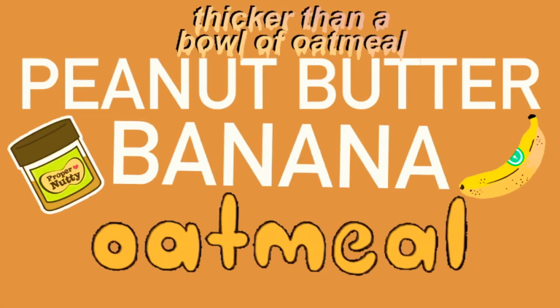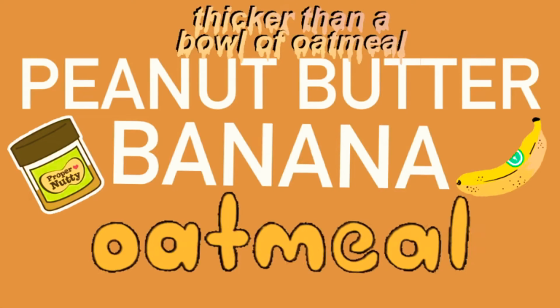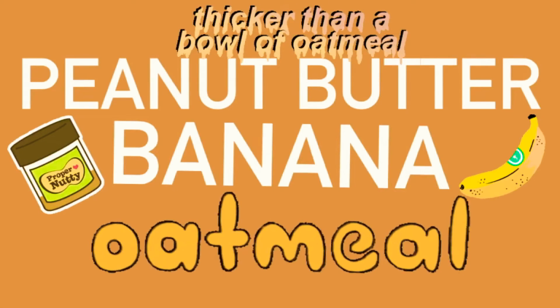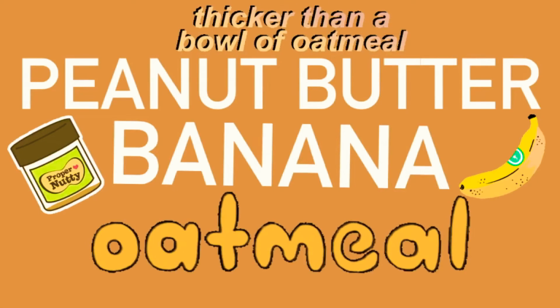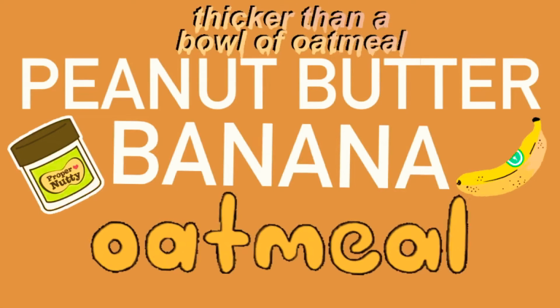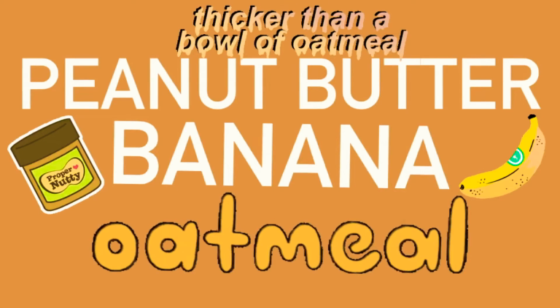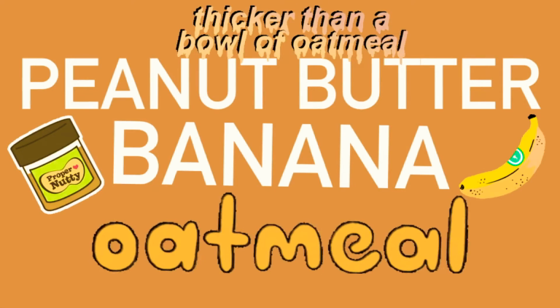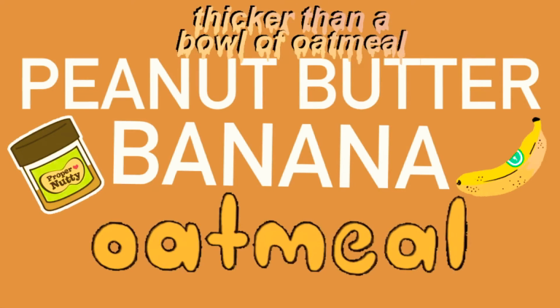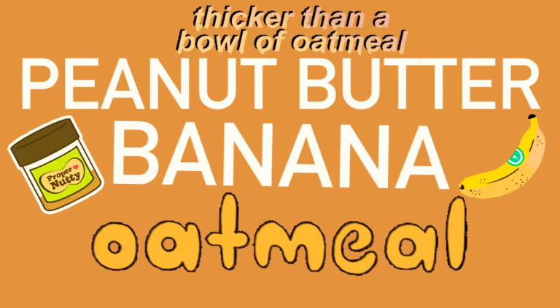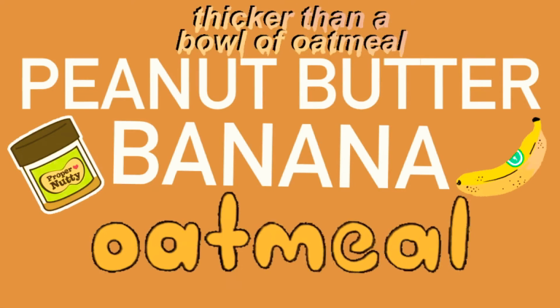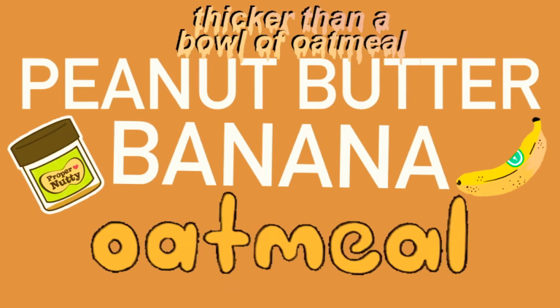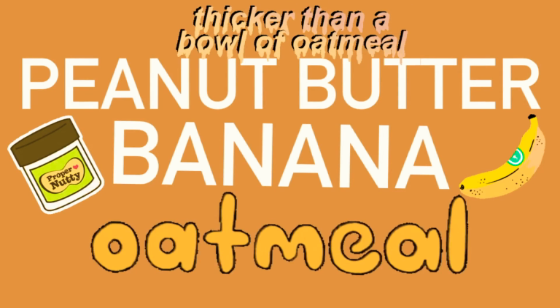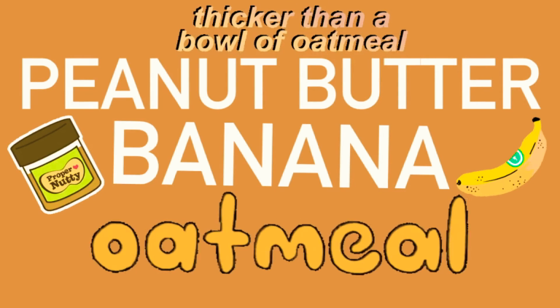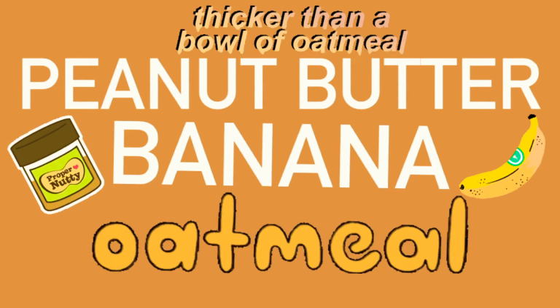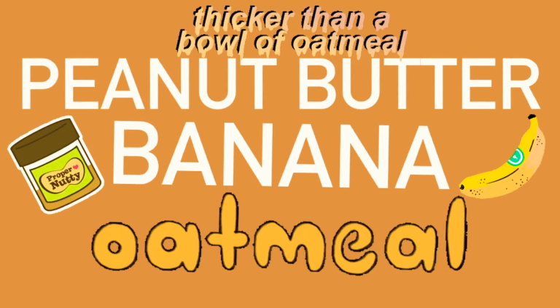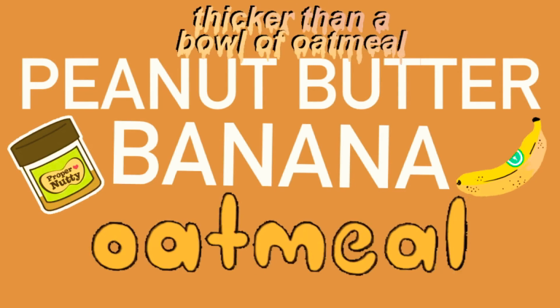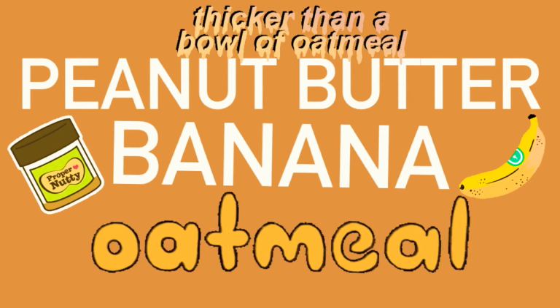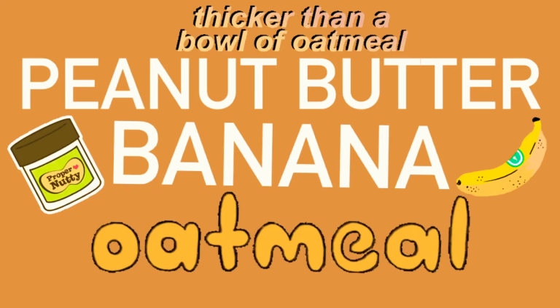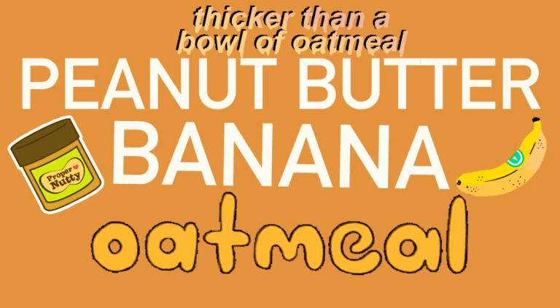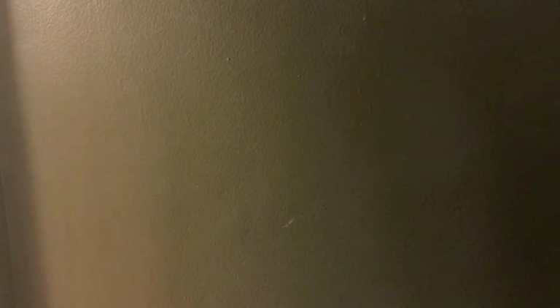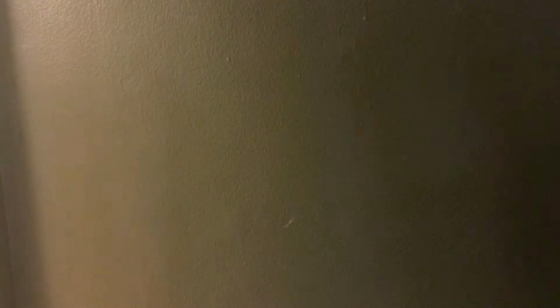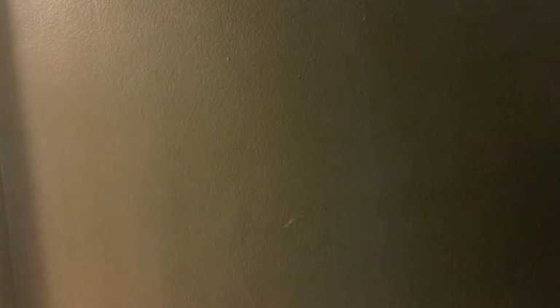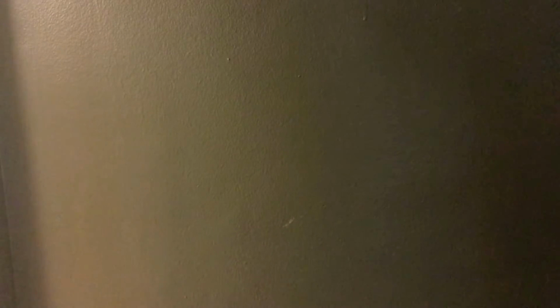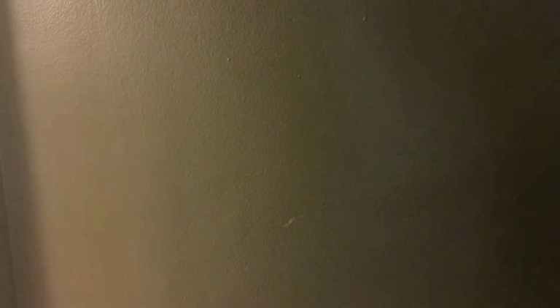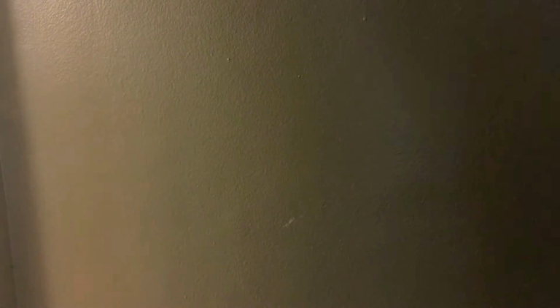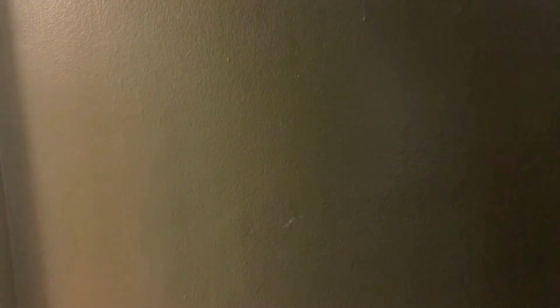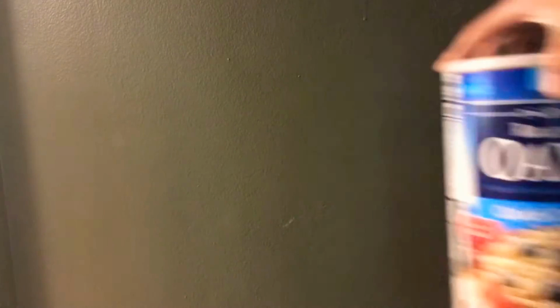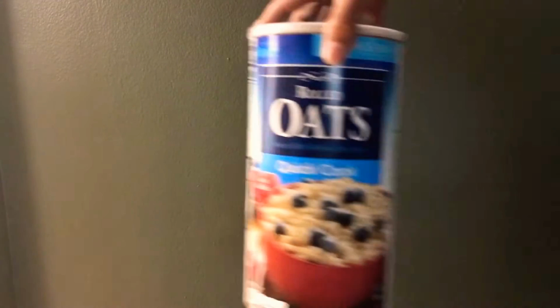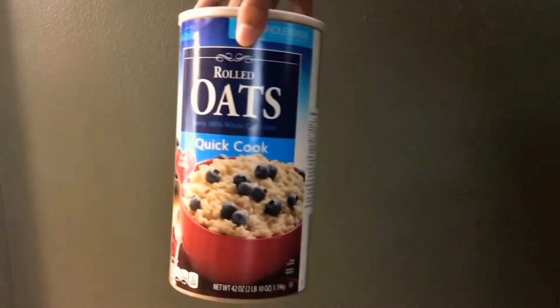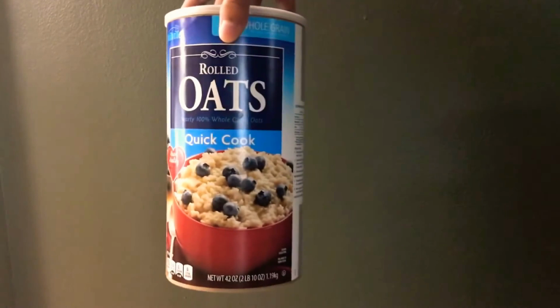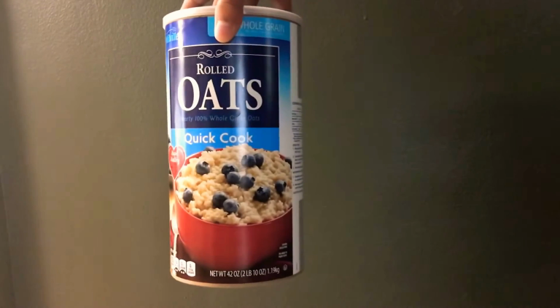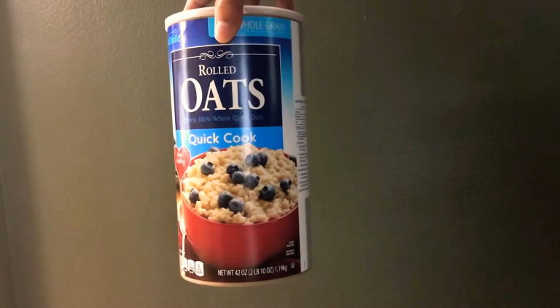For this first recipe, we will be making peanut butter banana oatmeal, which is my absolute favorite thing to eat for breakfast. It's so delicious and it's so good for you.